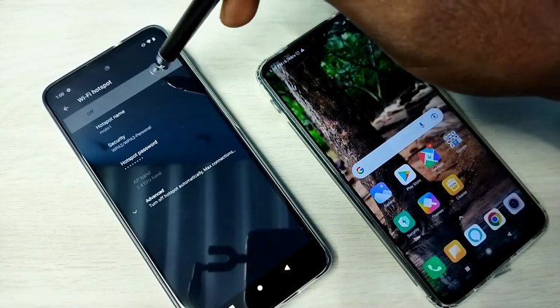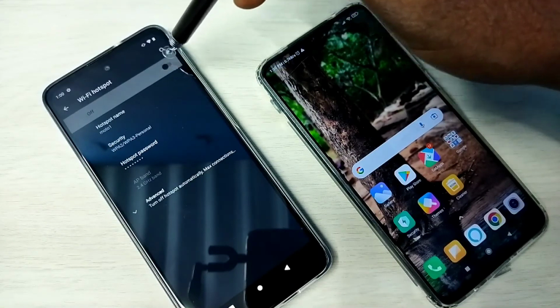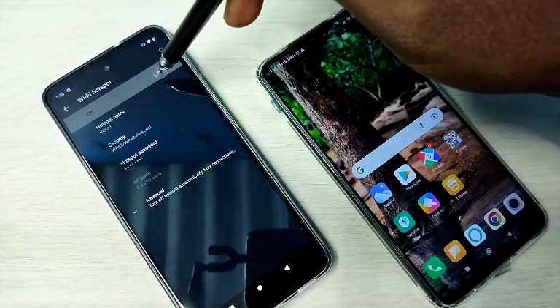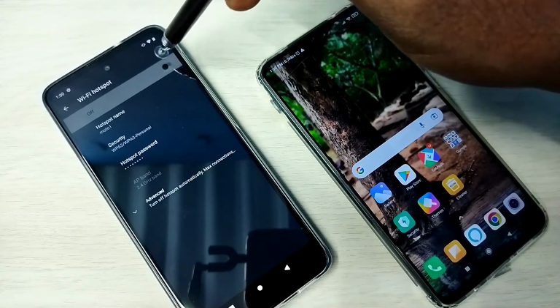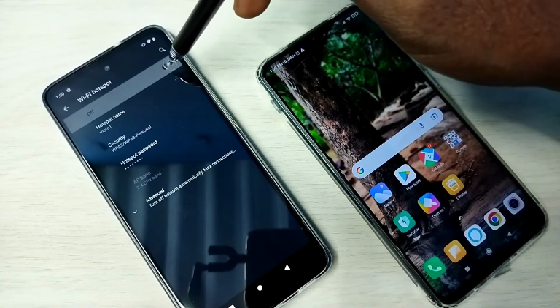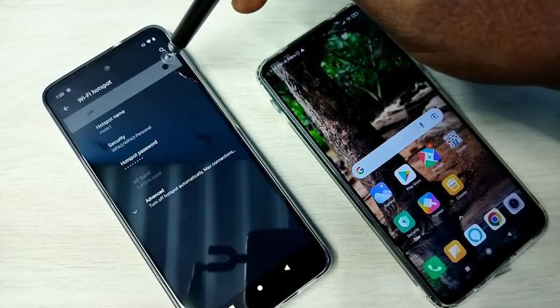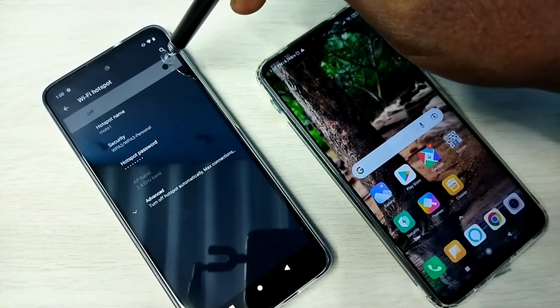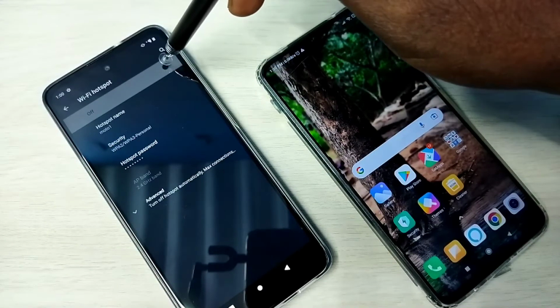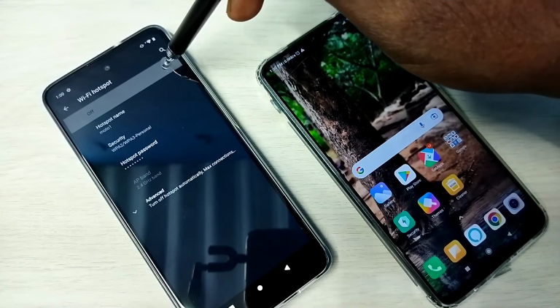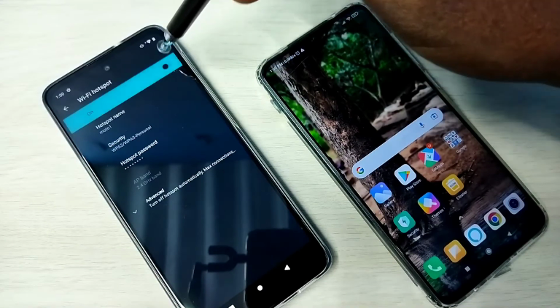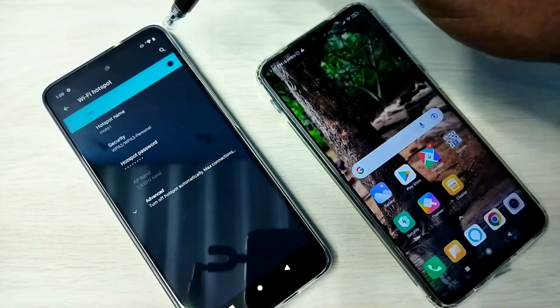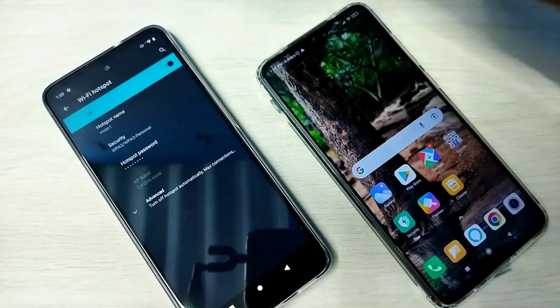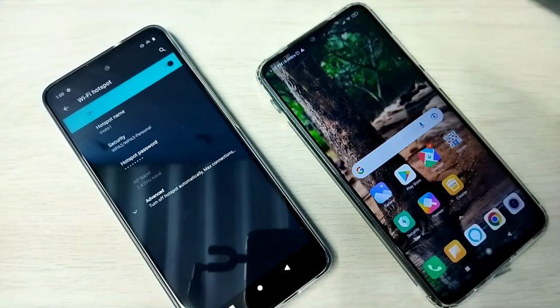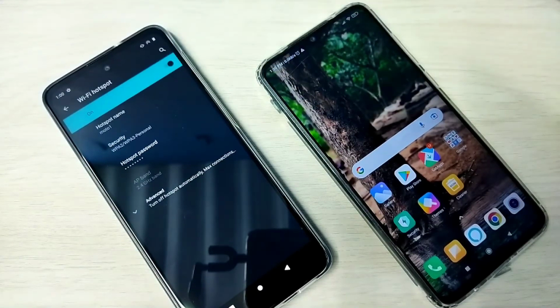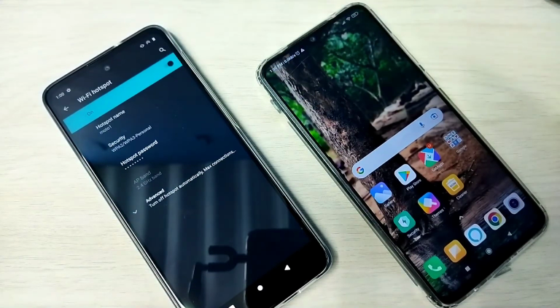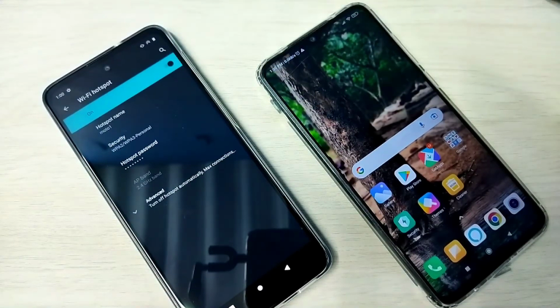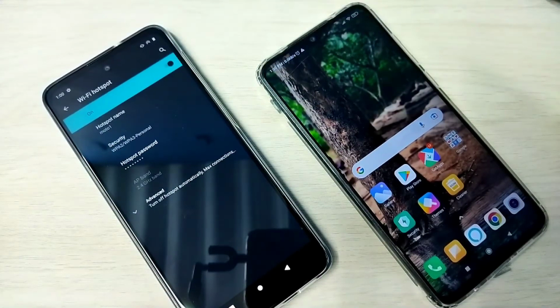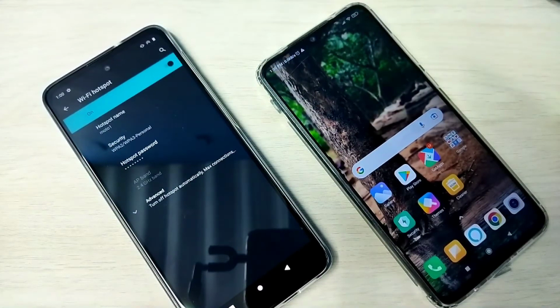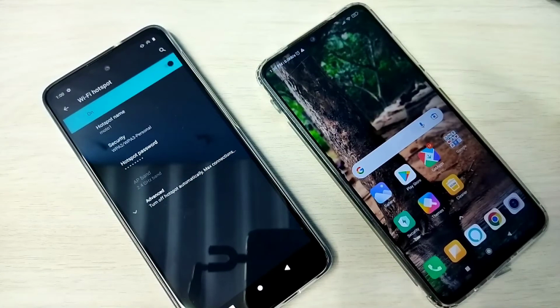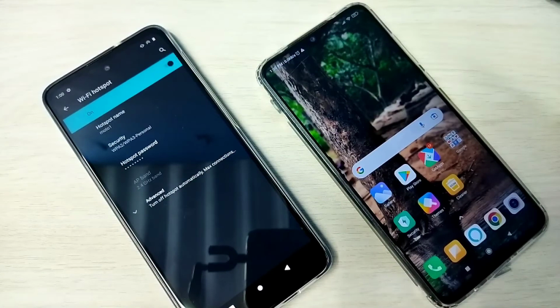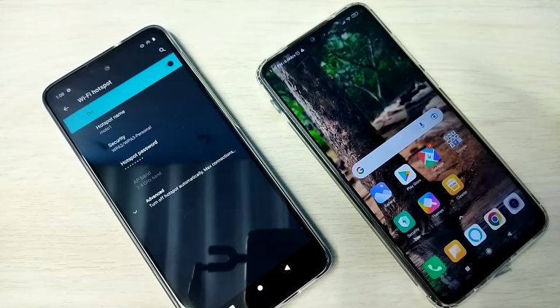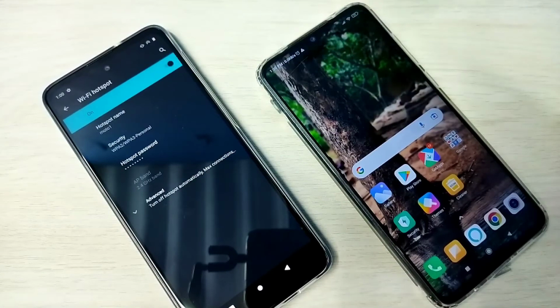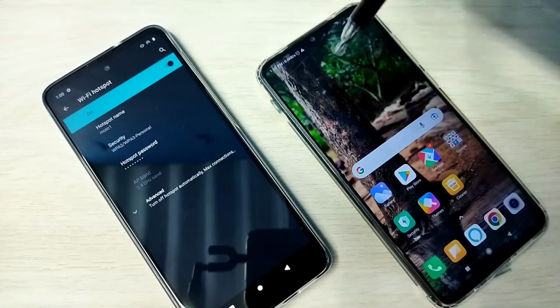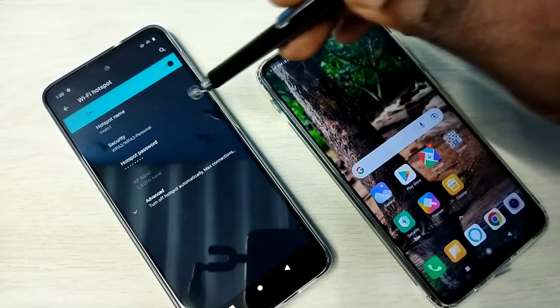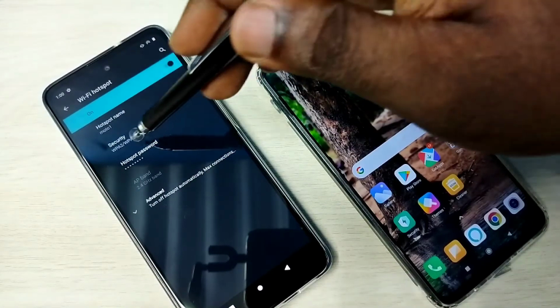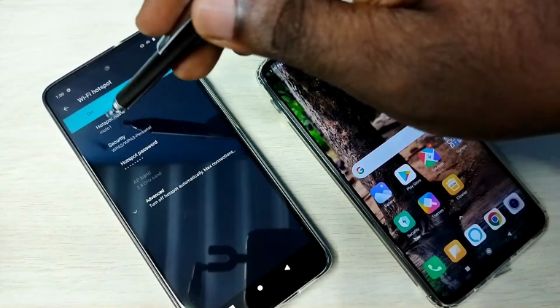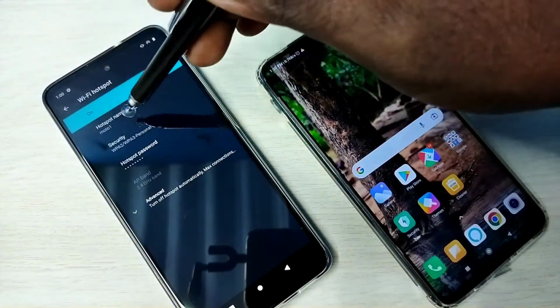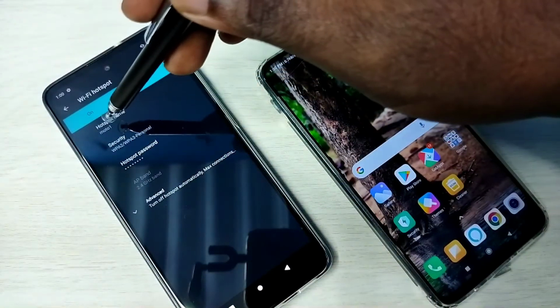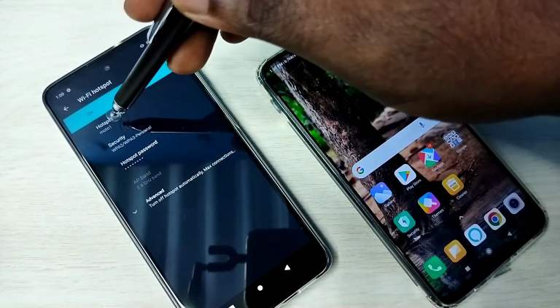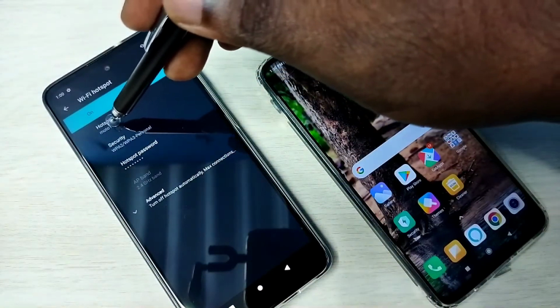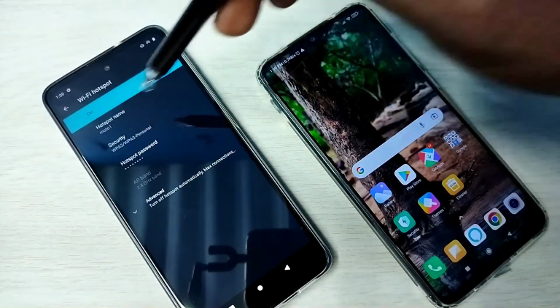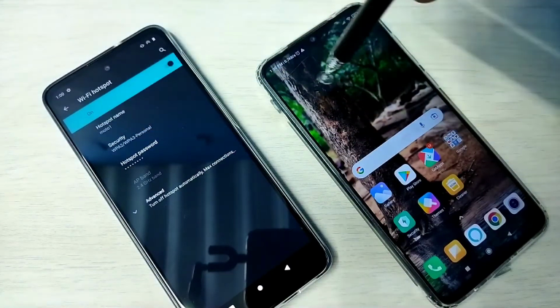Now we need to enable the hotspot. Enable it here. Our hotspot is ready — let me connect to this Motto 1 hotspot.